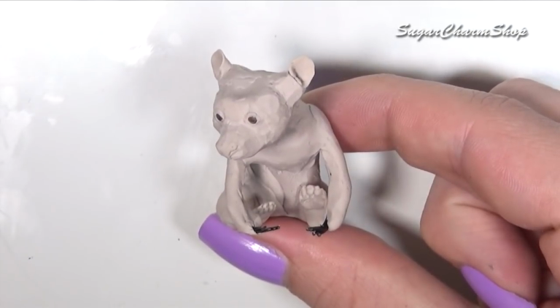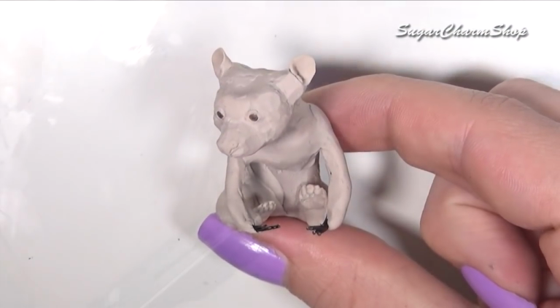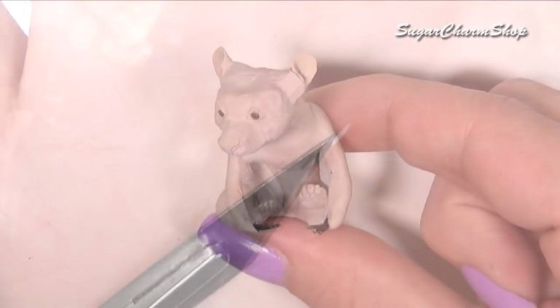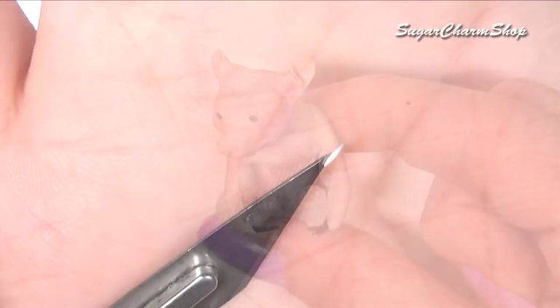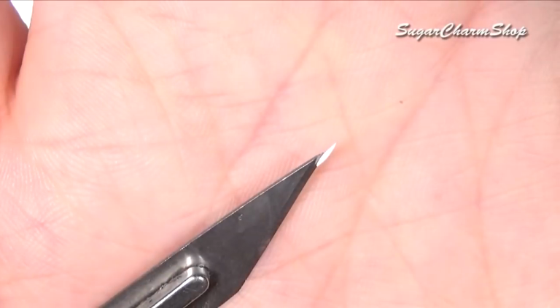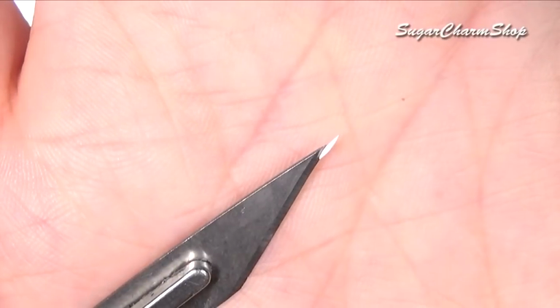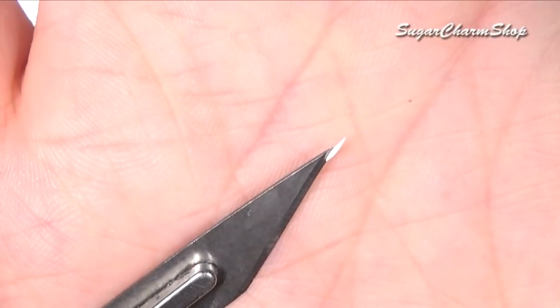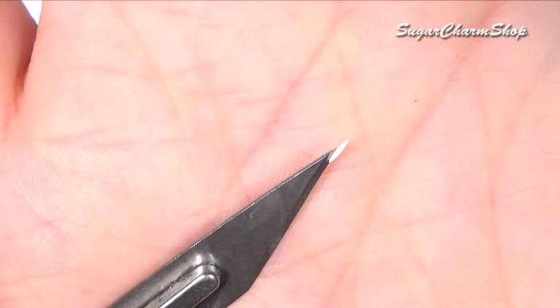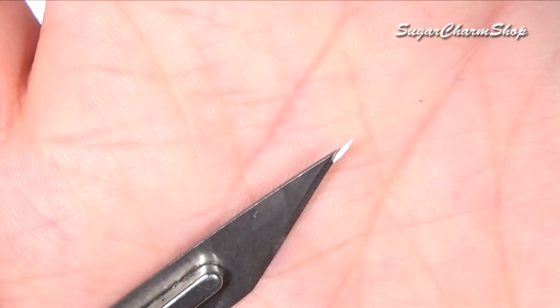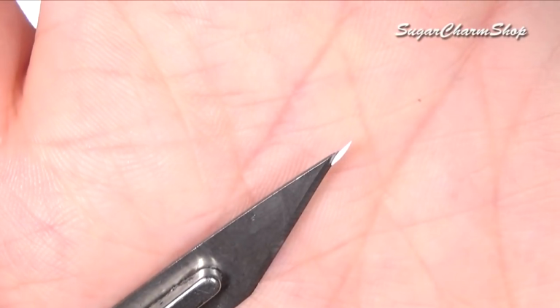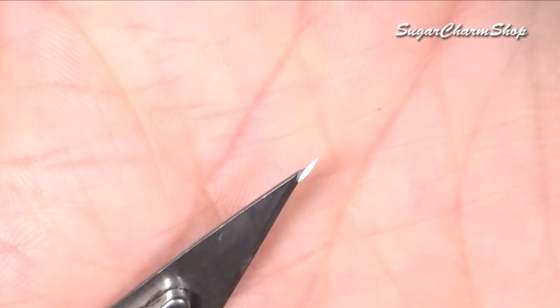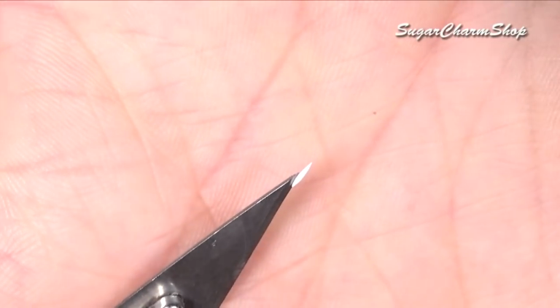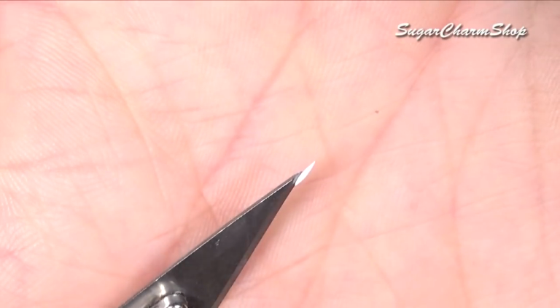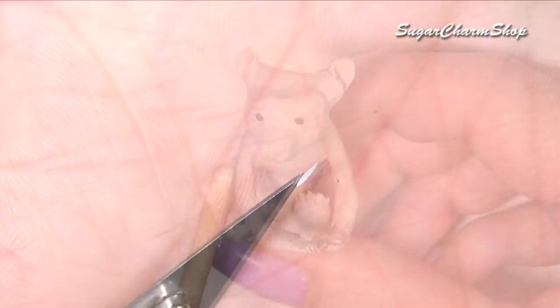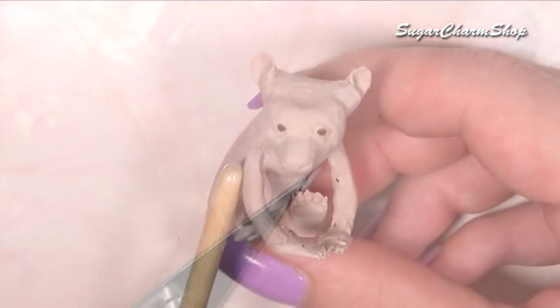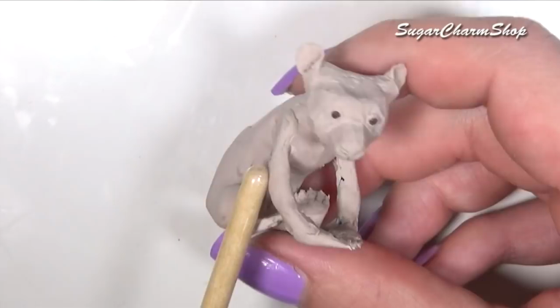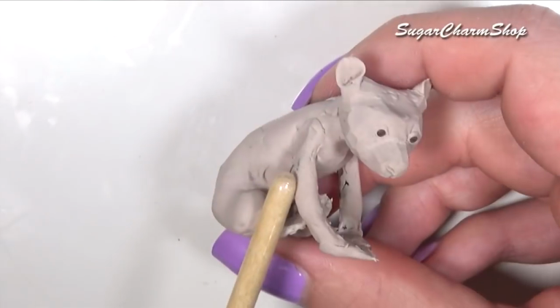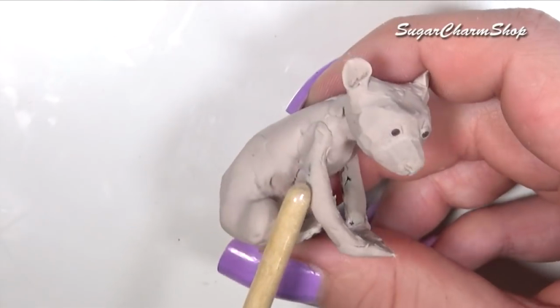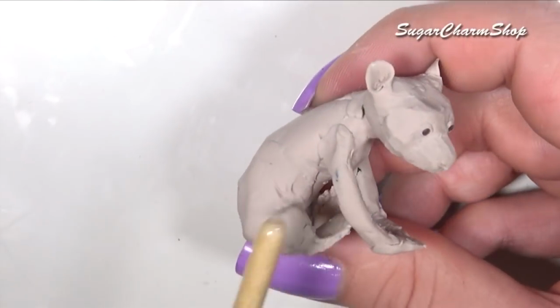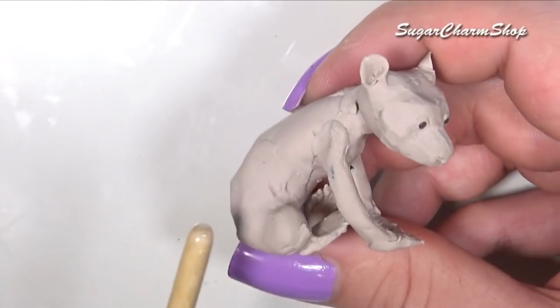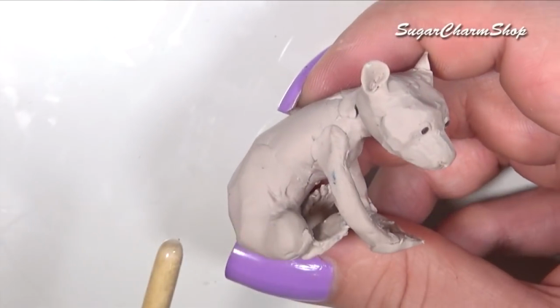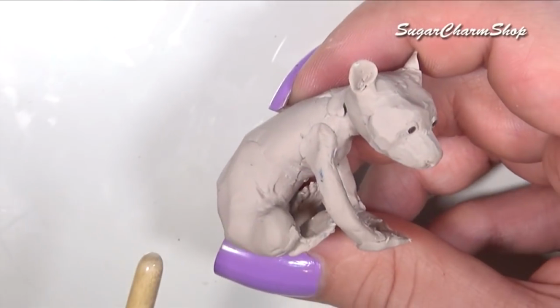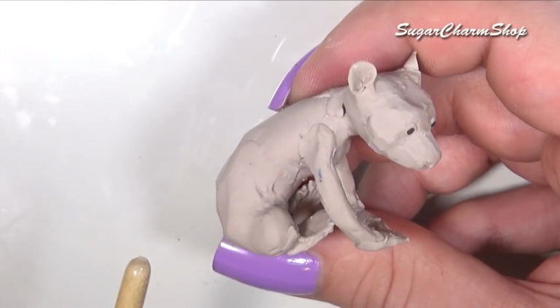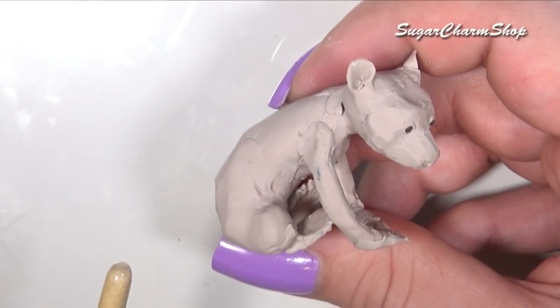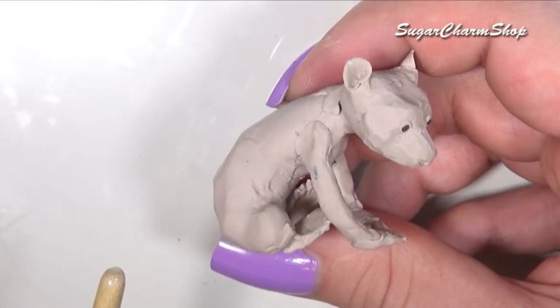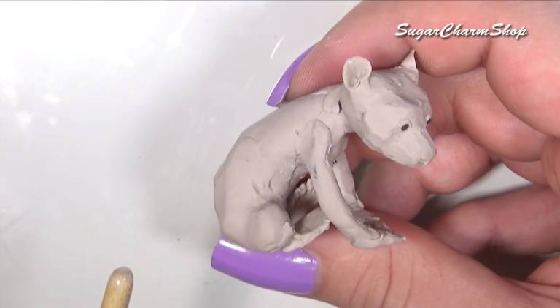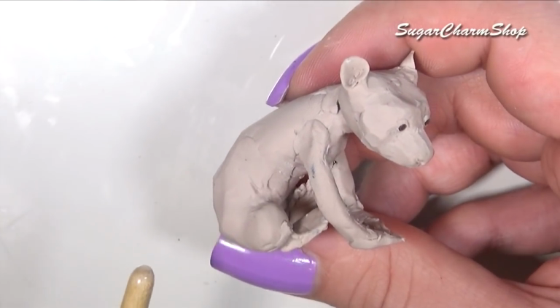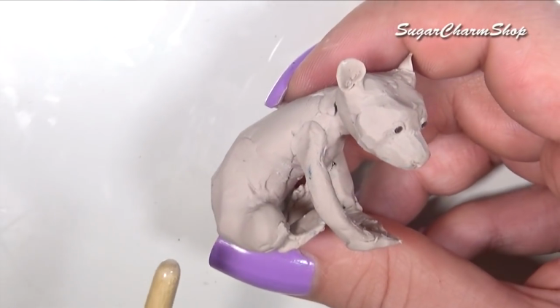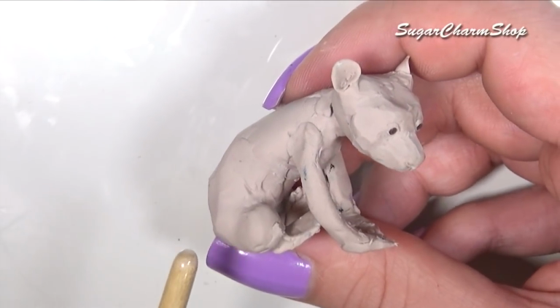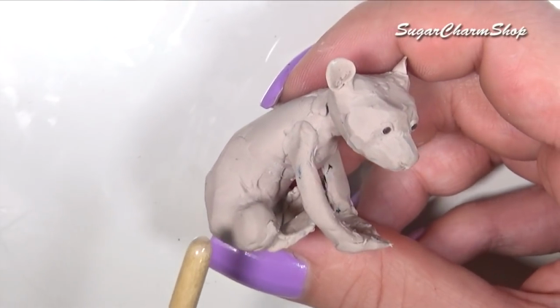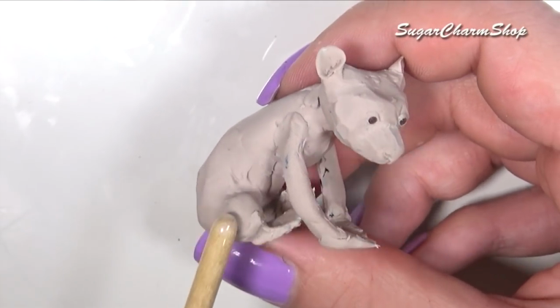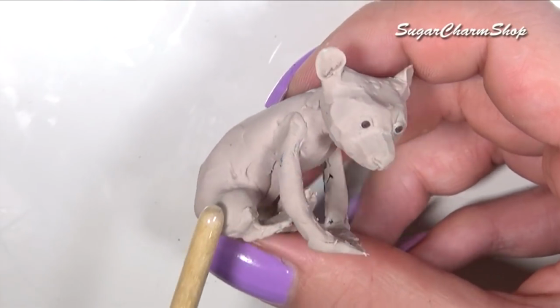Use some off-white clay to make some claws and add these to all four paws.